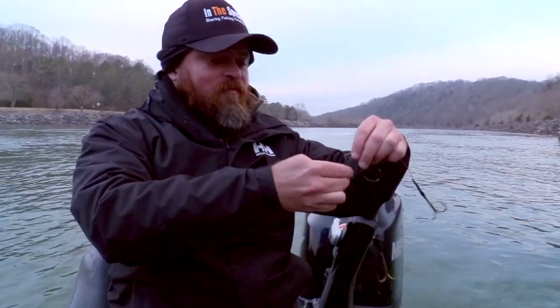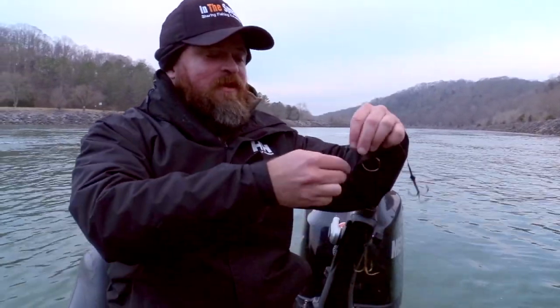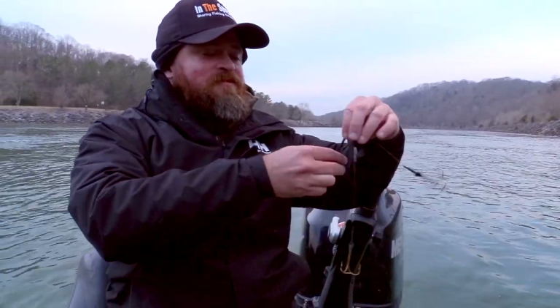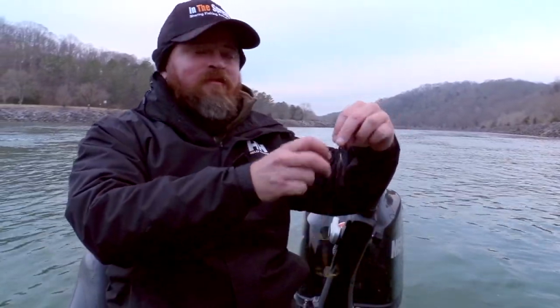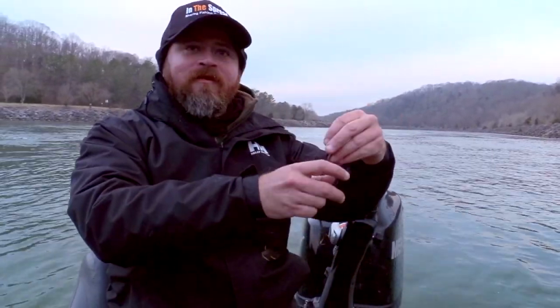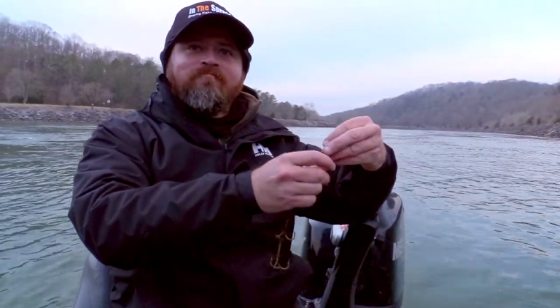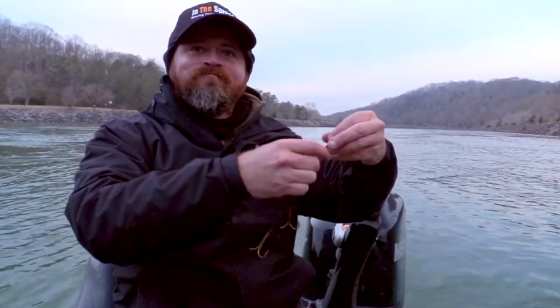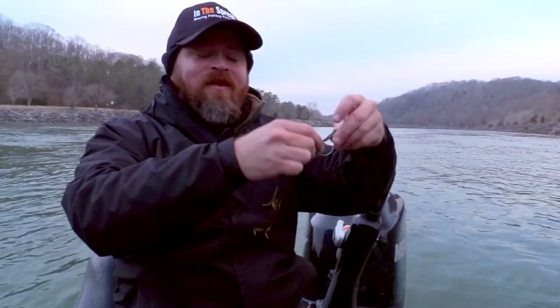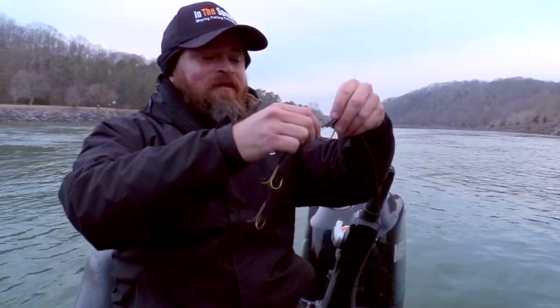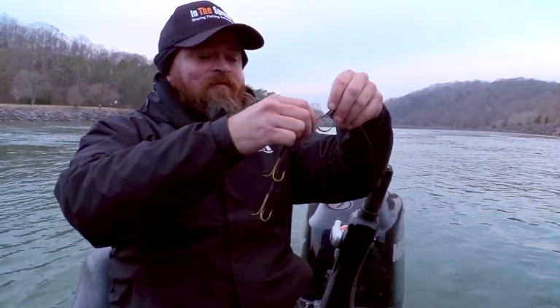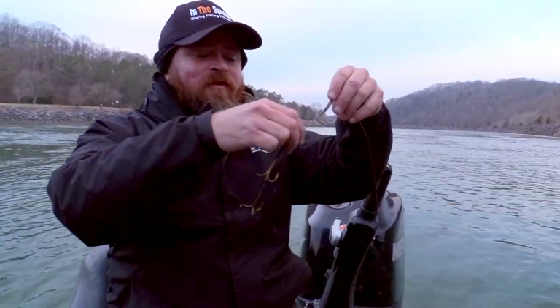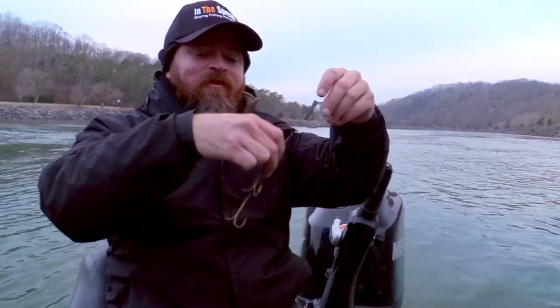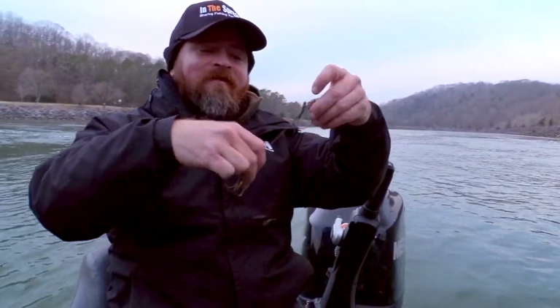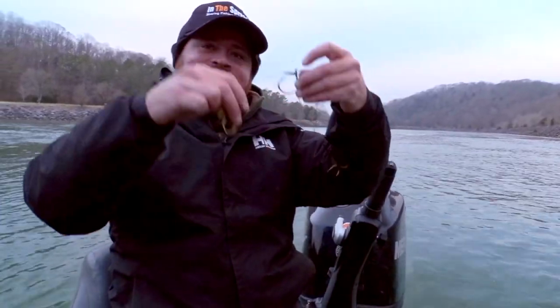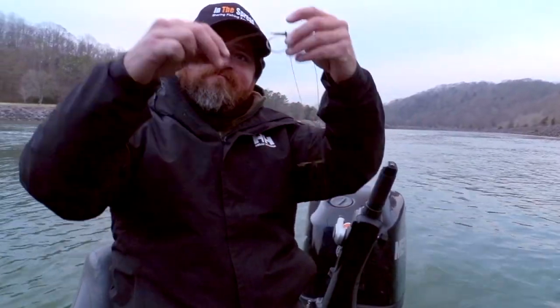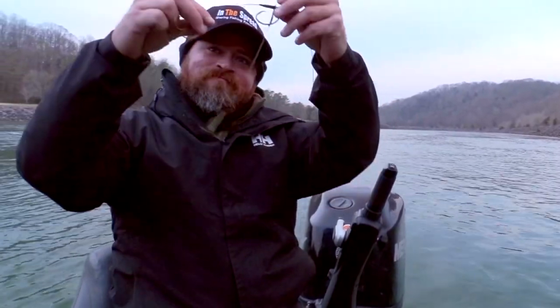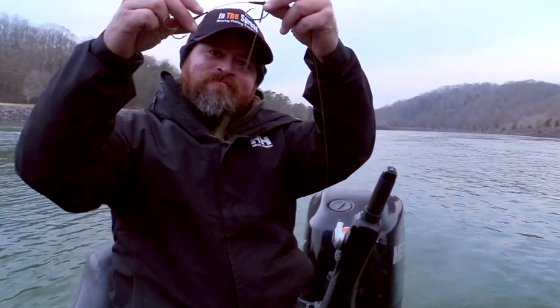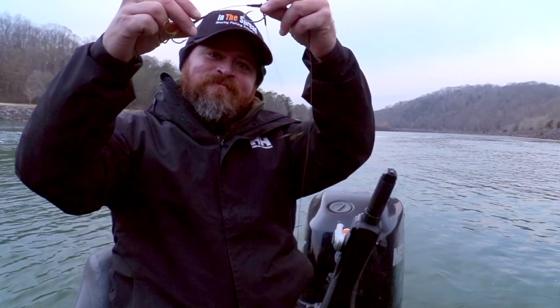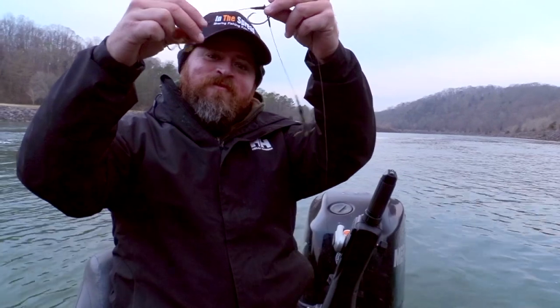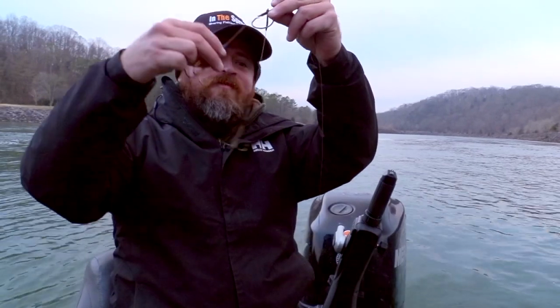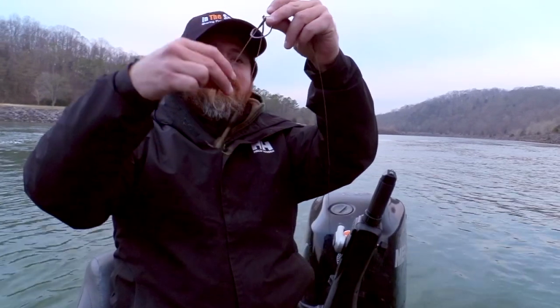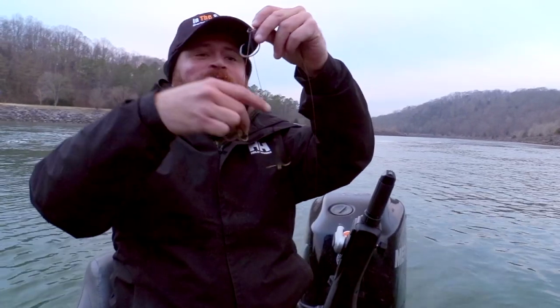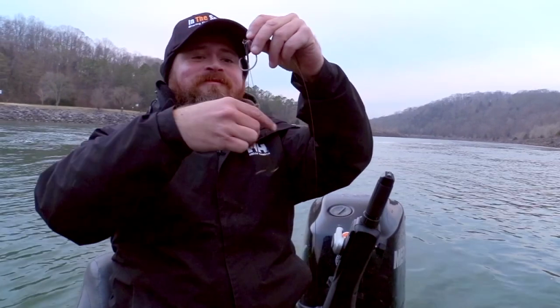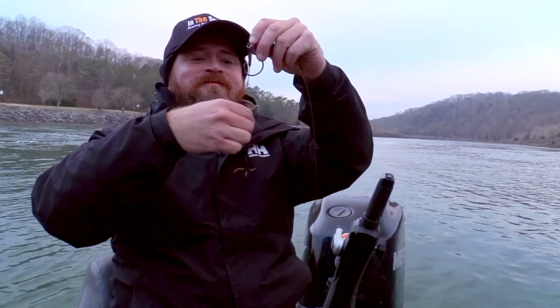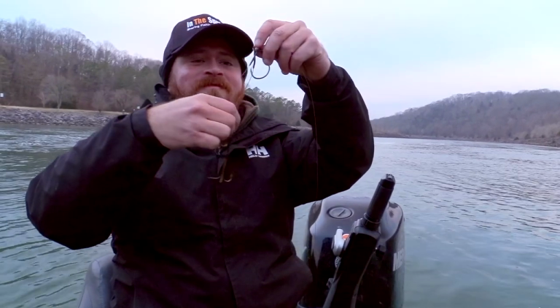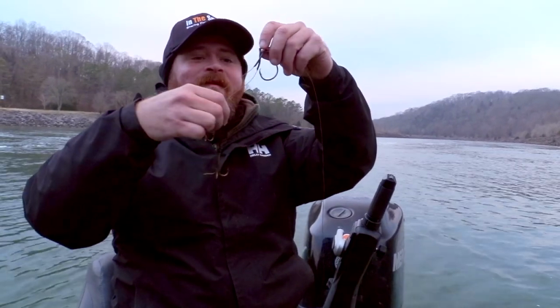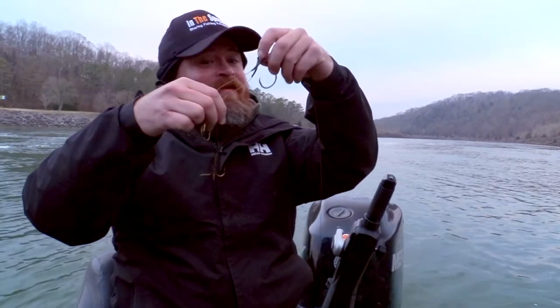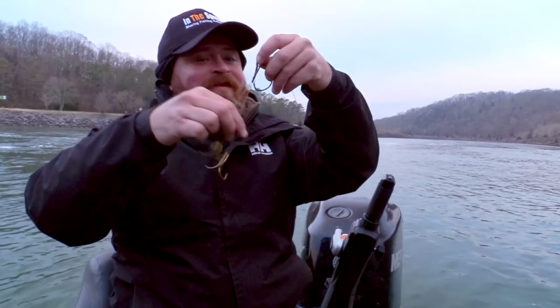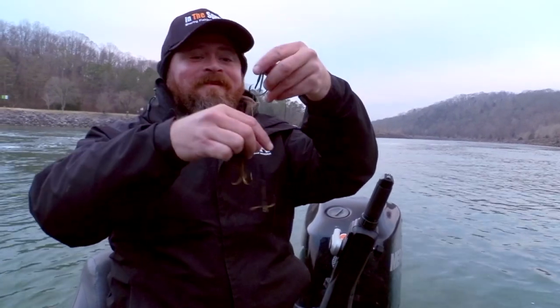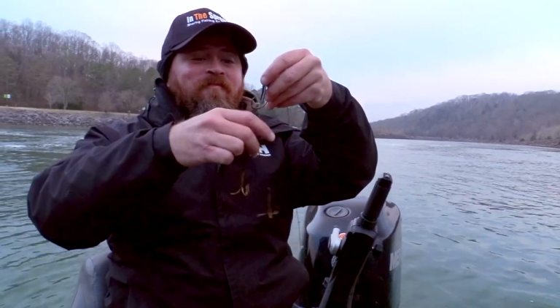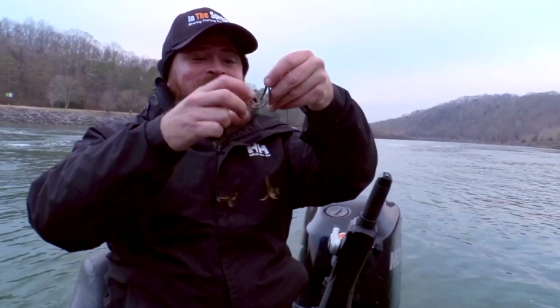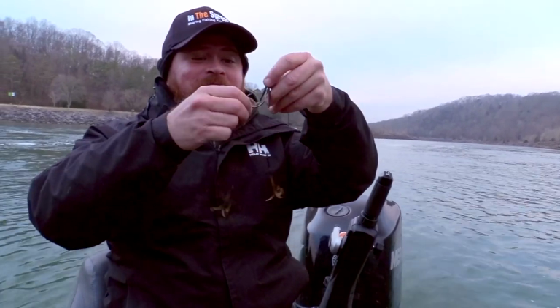I thought it was pretty cool. So we're going to get this thing rigged up and put it out. Joe Murphy sucker rigs — they're pretty good.